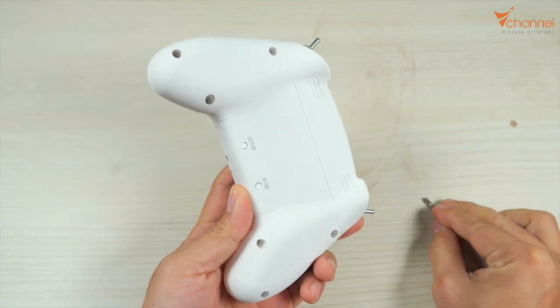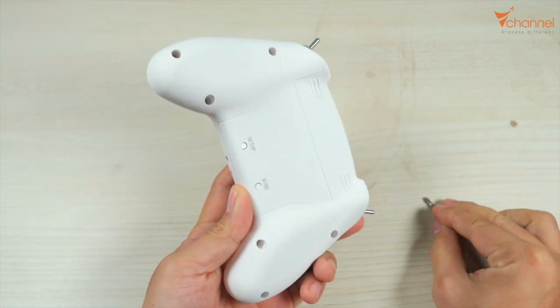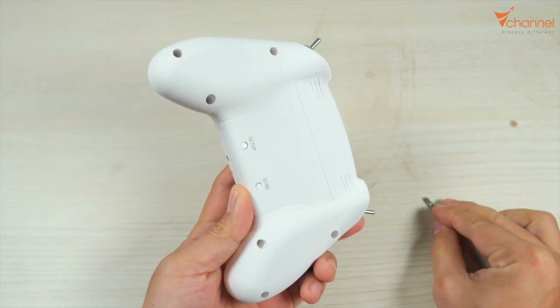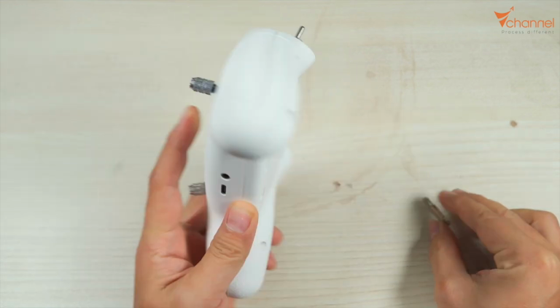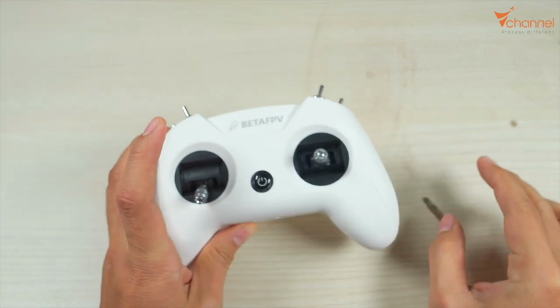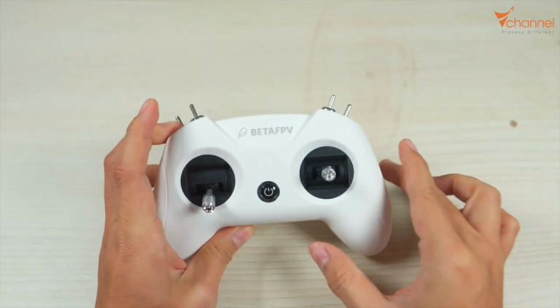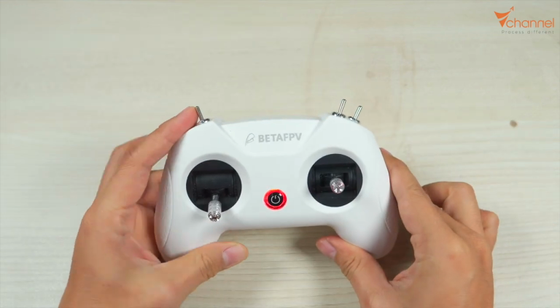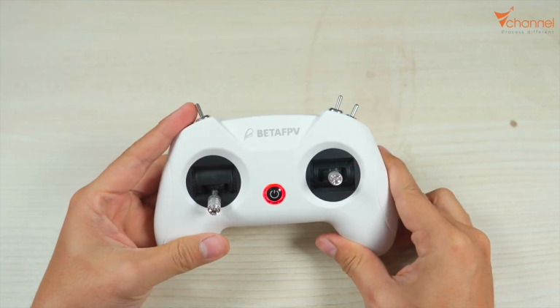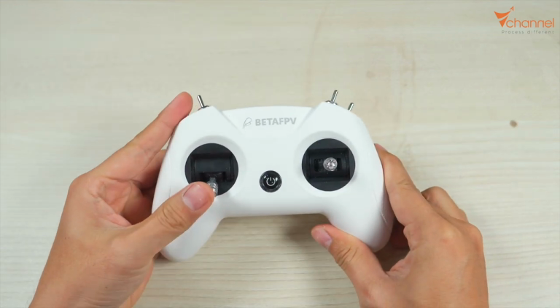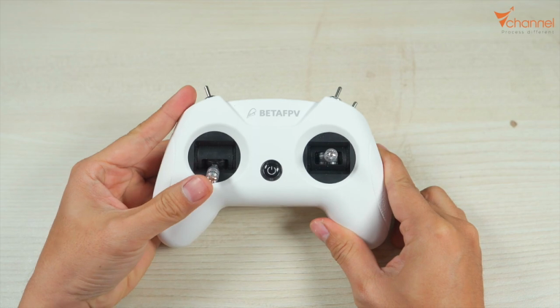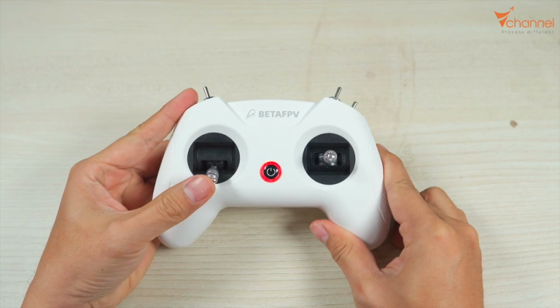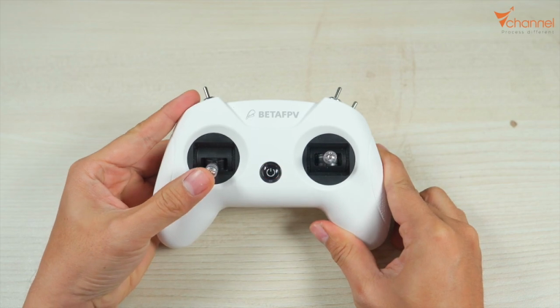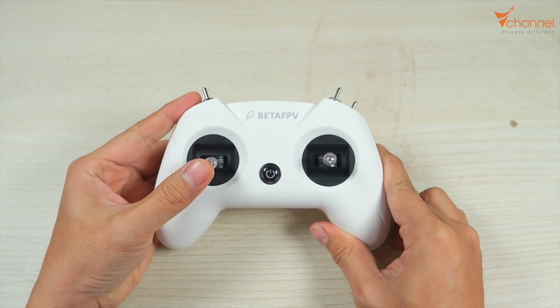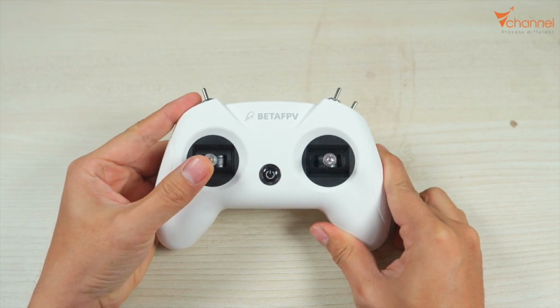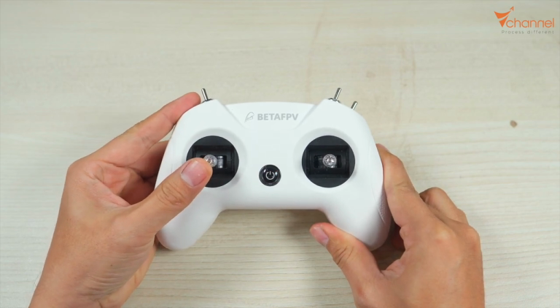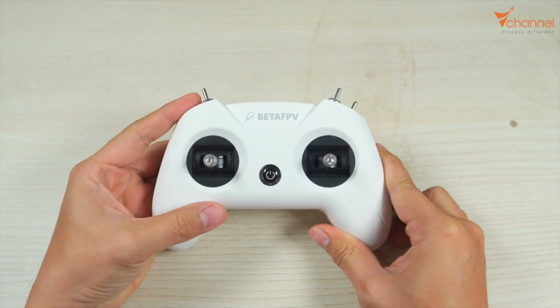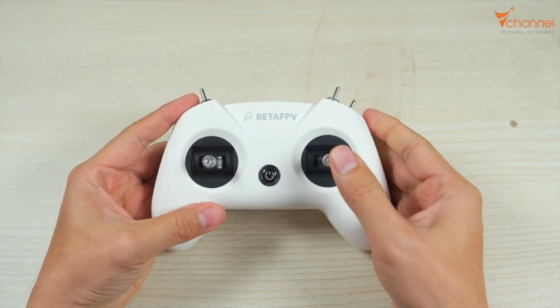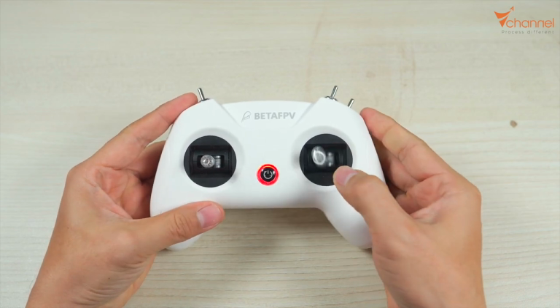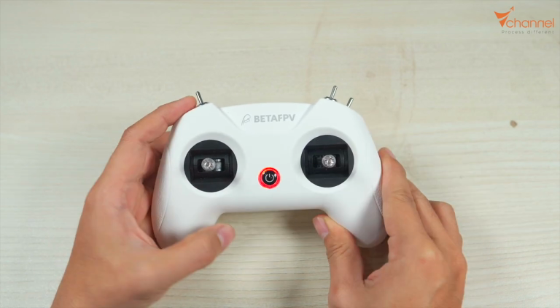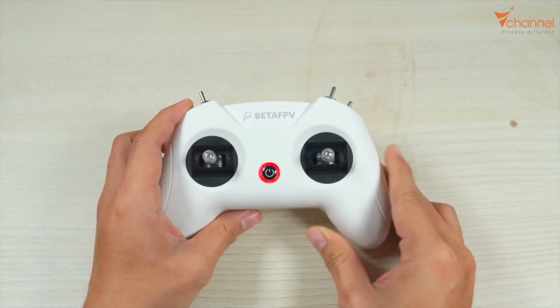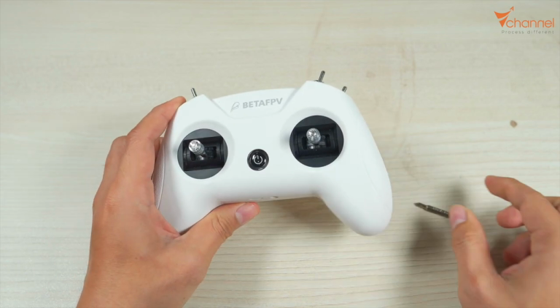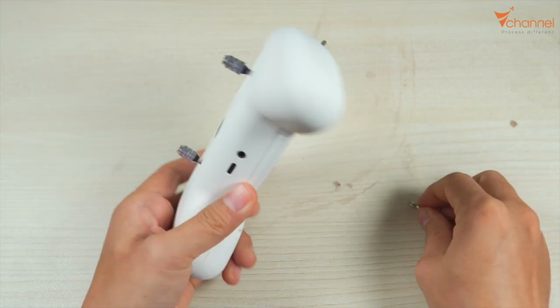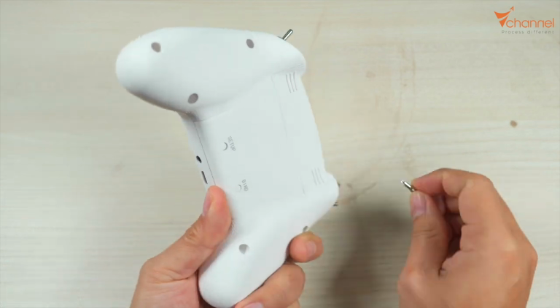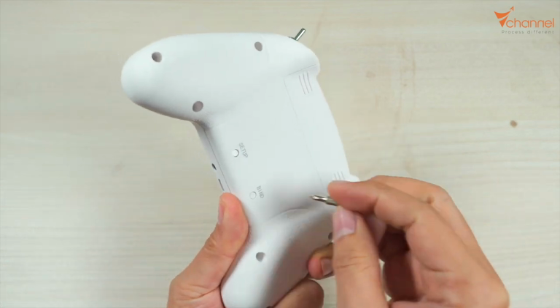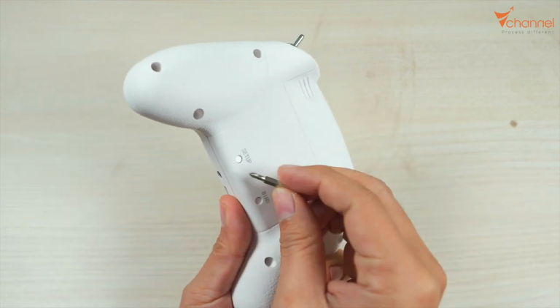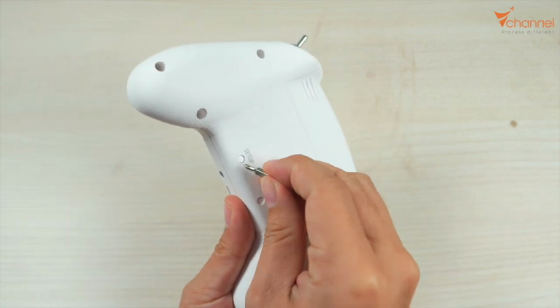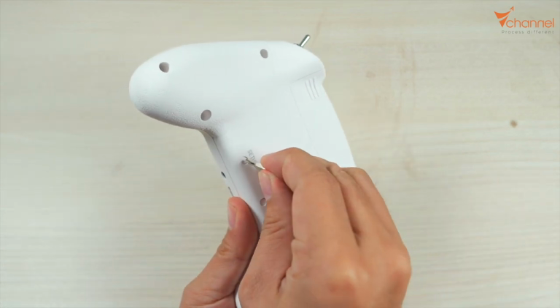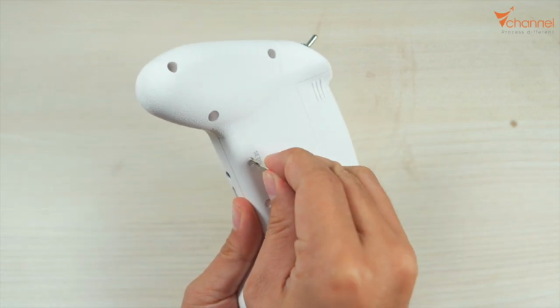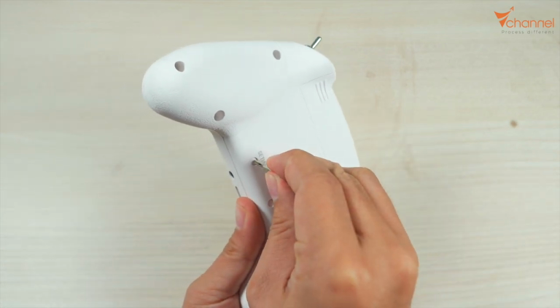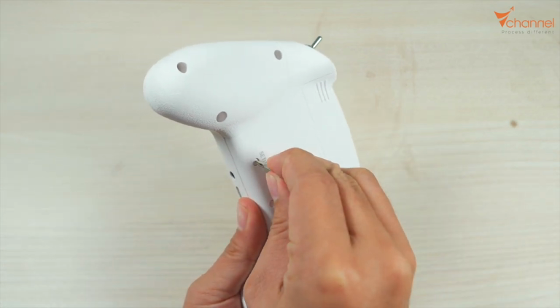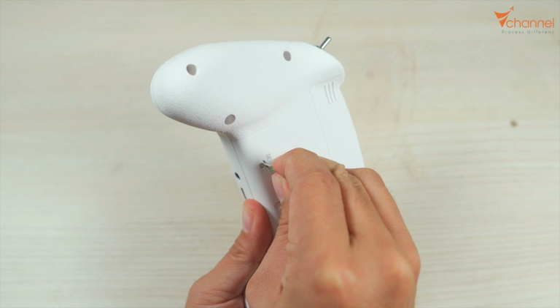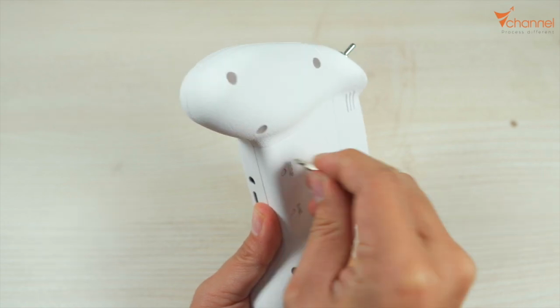Now we move all joysticks to the center position. Then we press the setup button one more time. We will hear it beep 3 times.